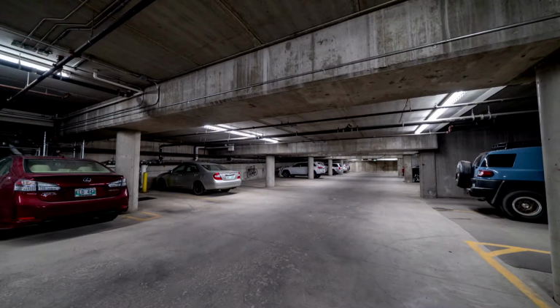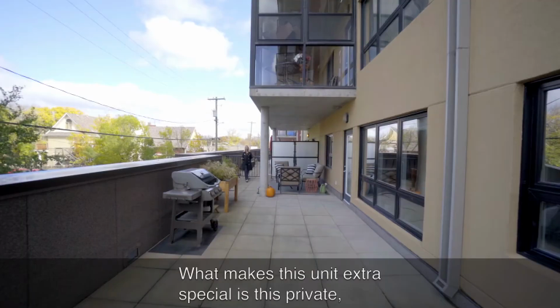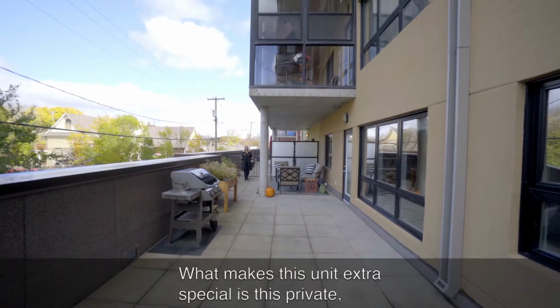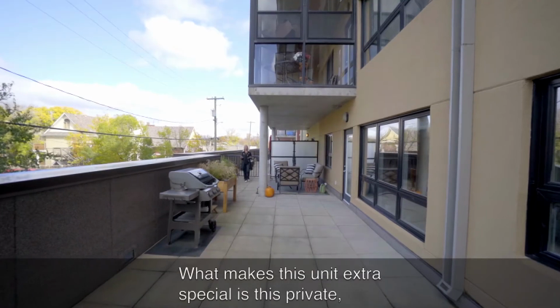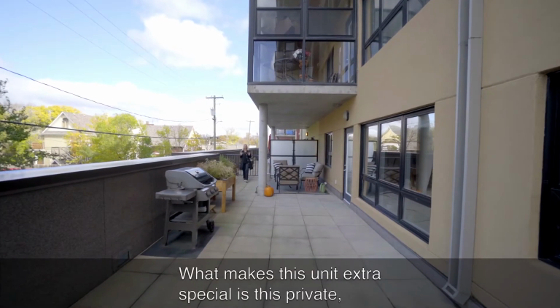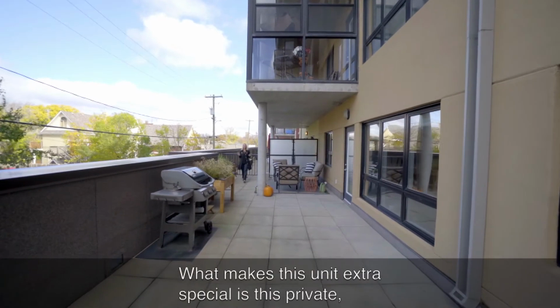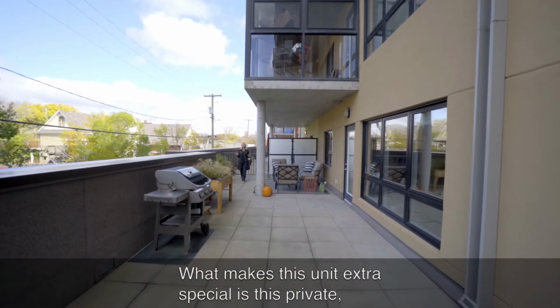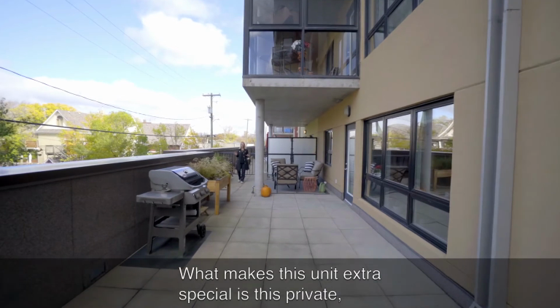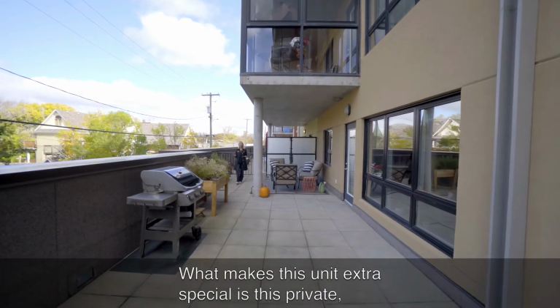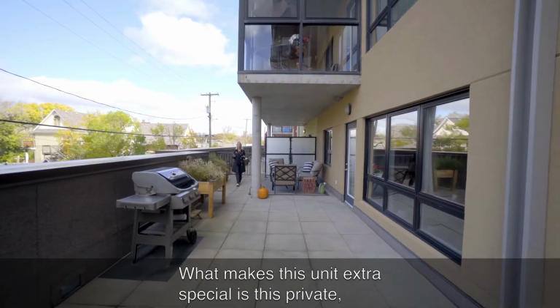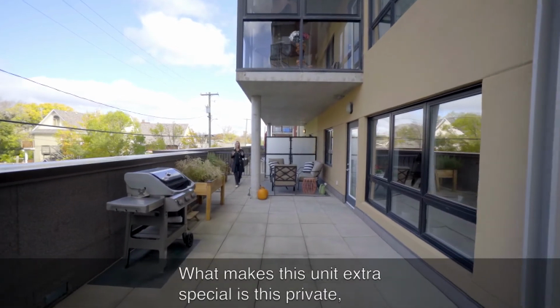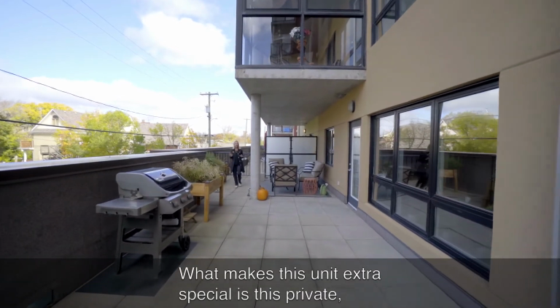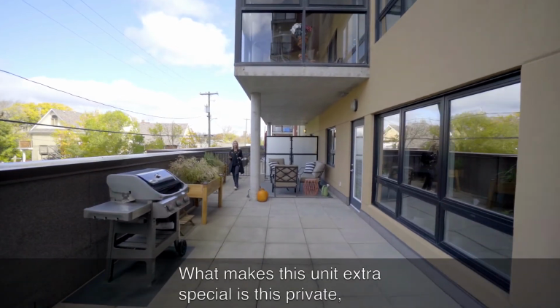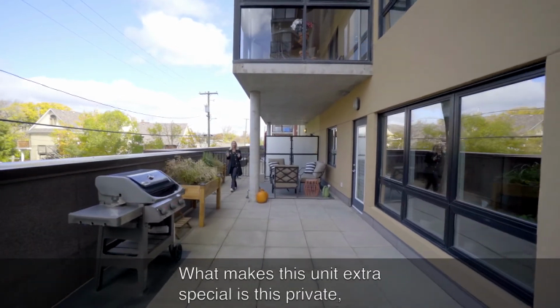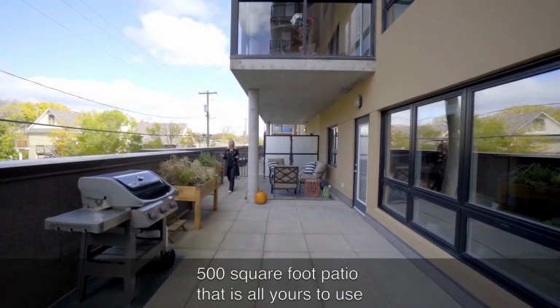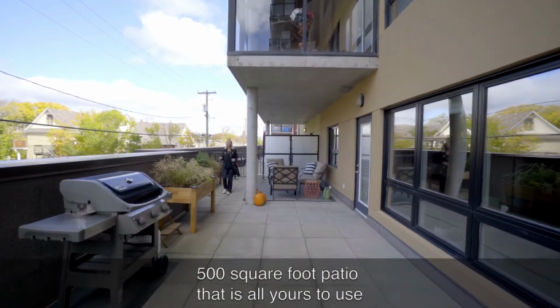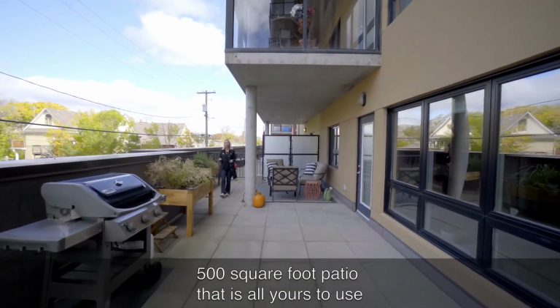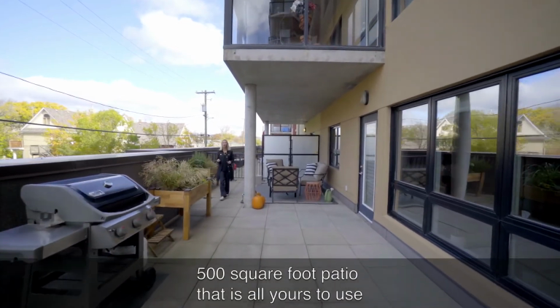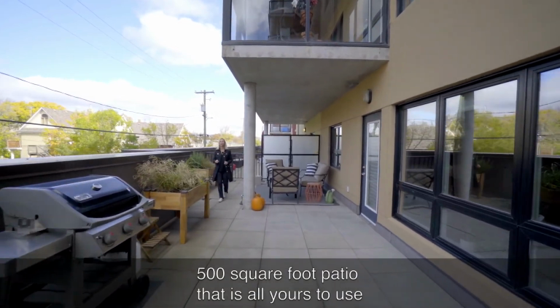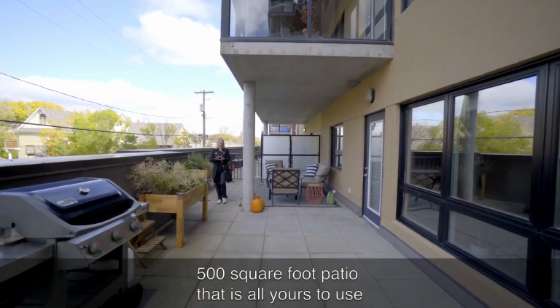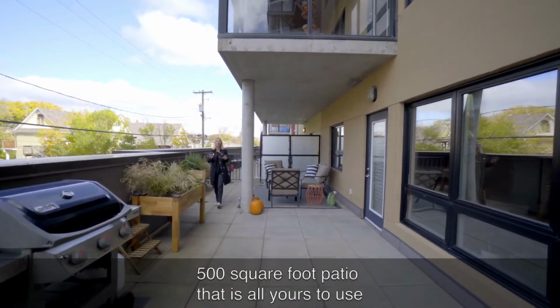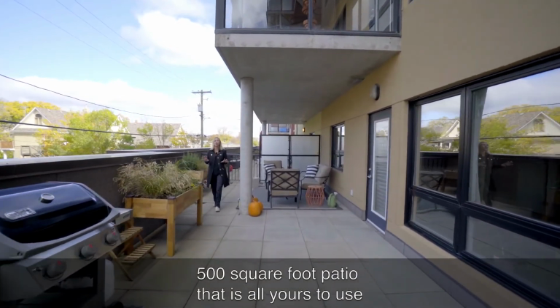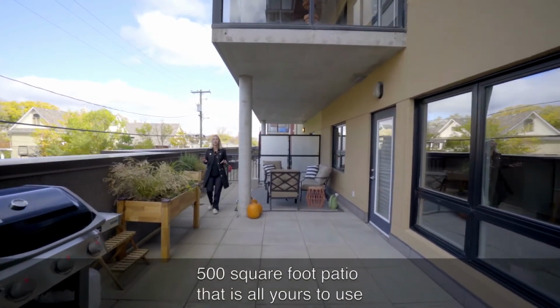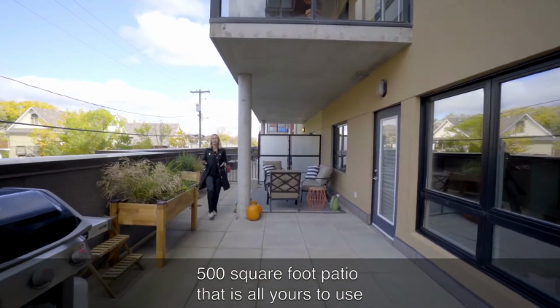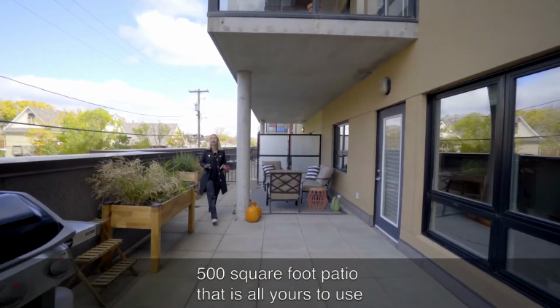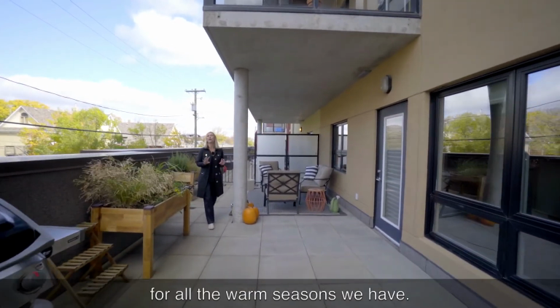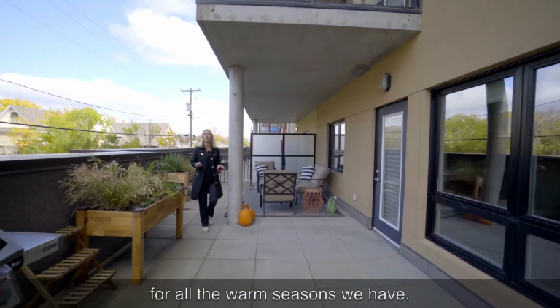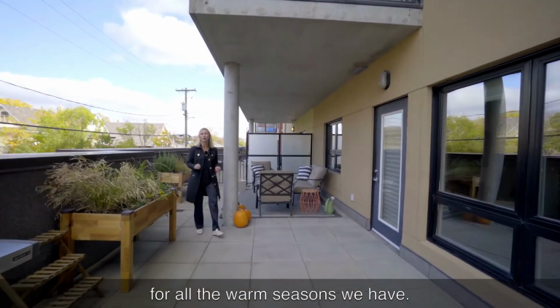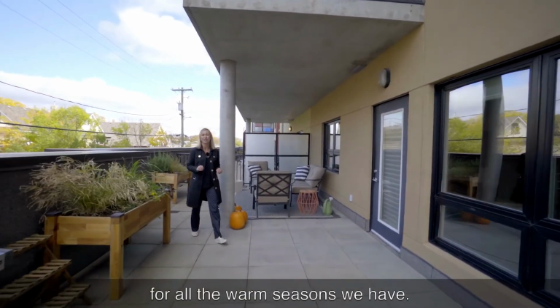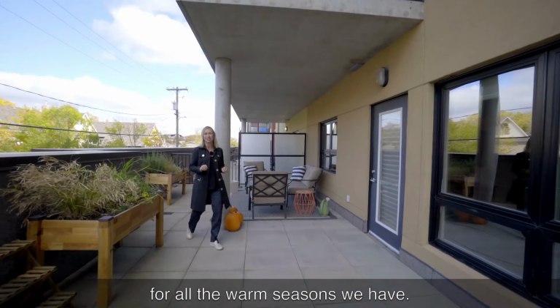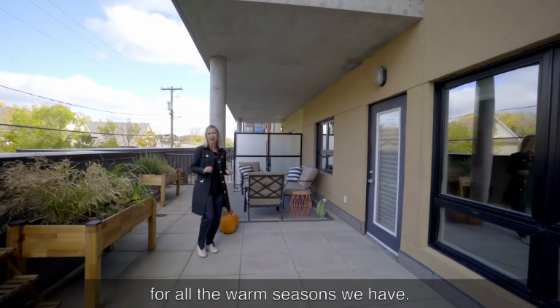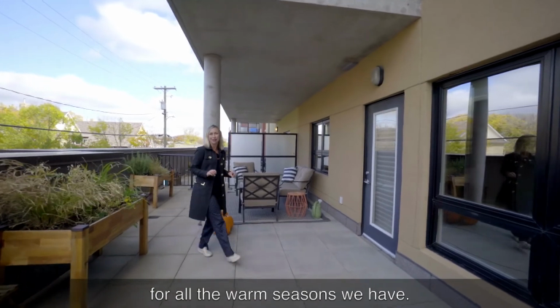What makes this unit extra special is this private 500 square foot patio that is all yours to use for all the warm seasons we have.